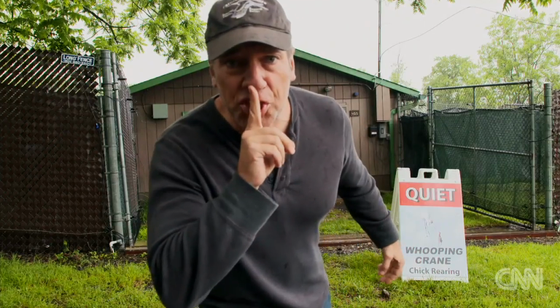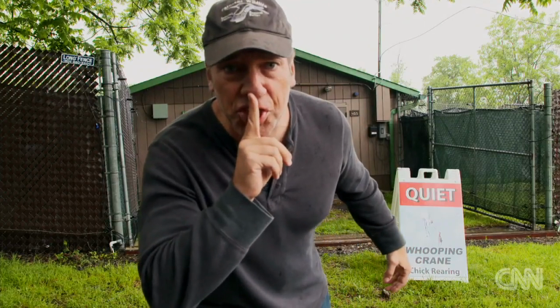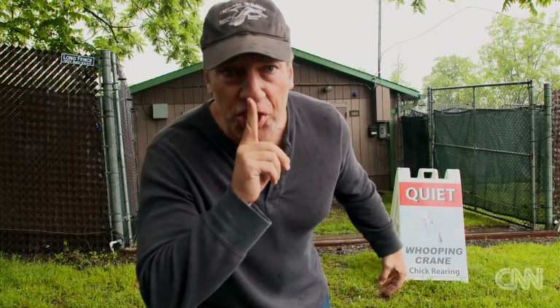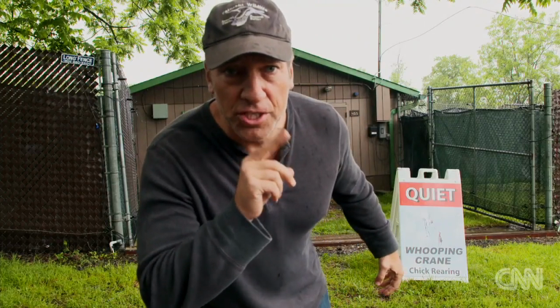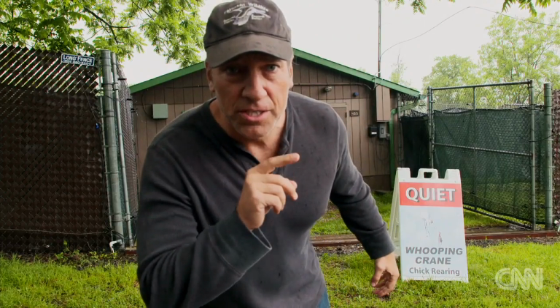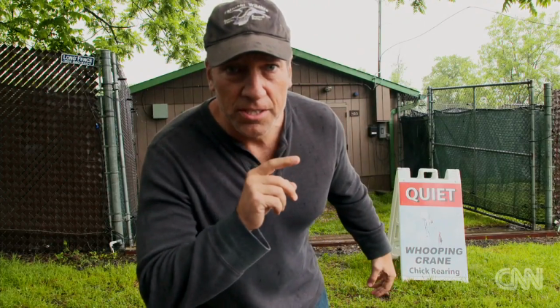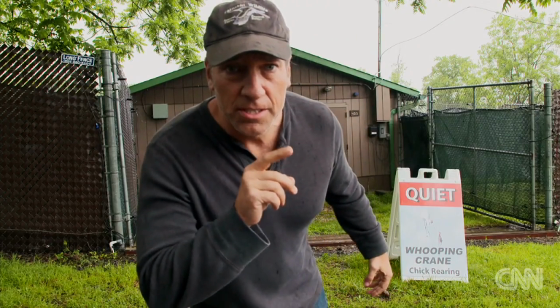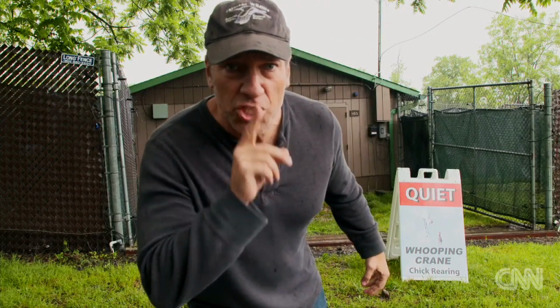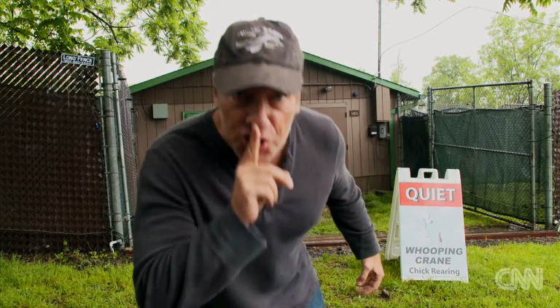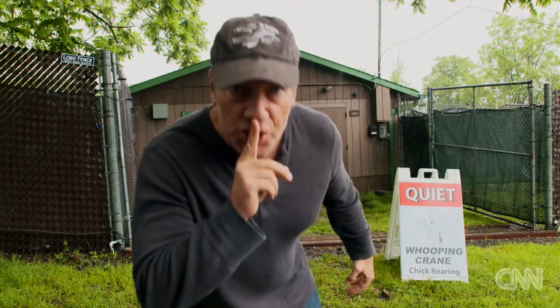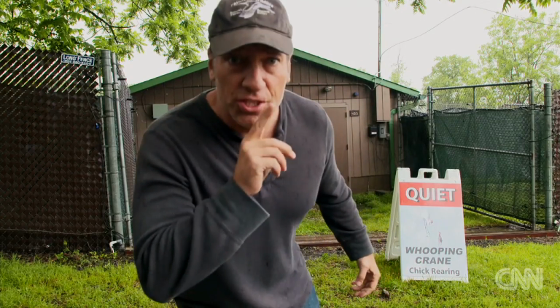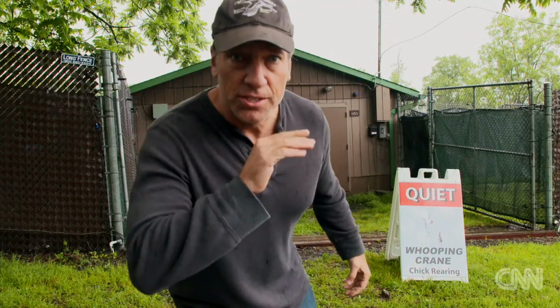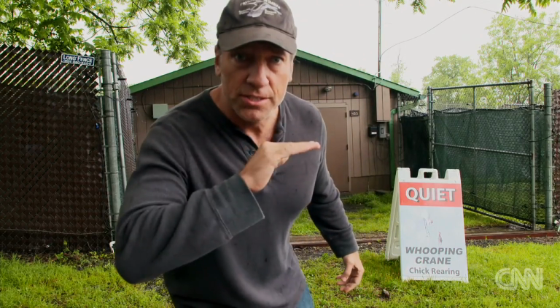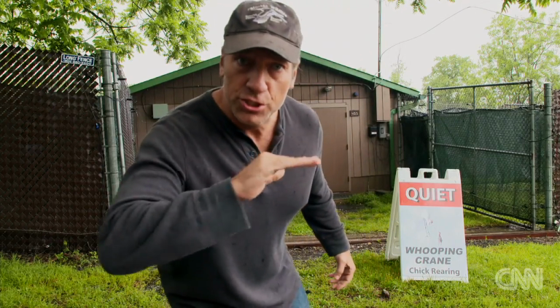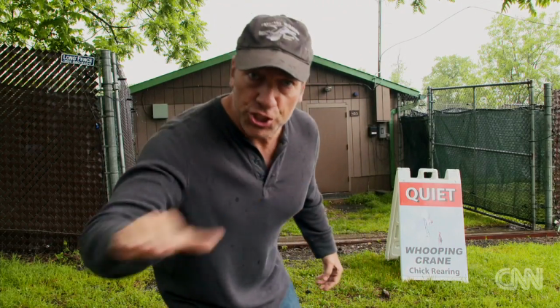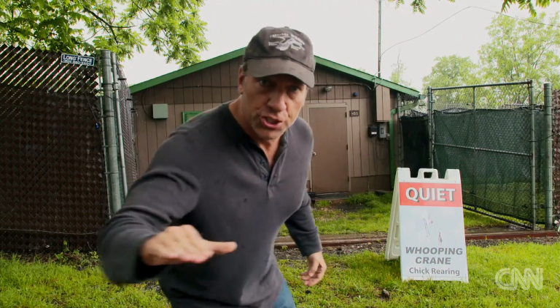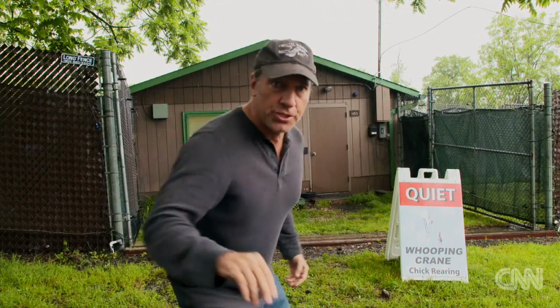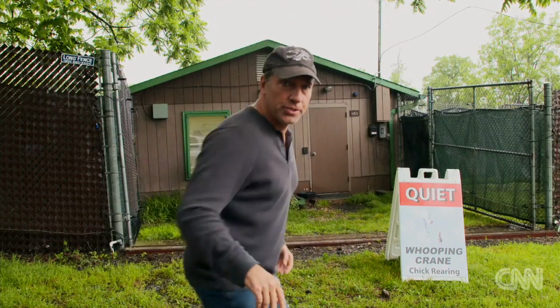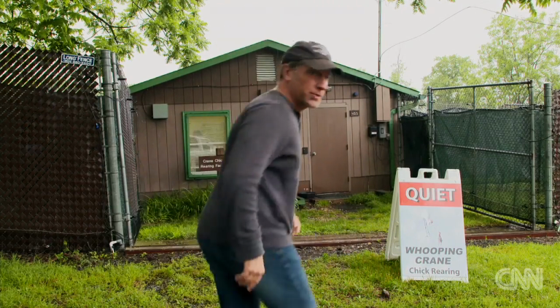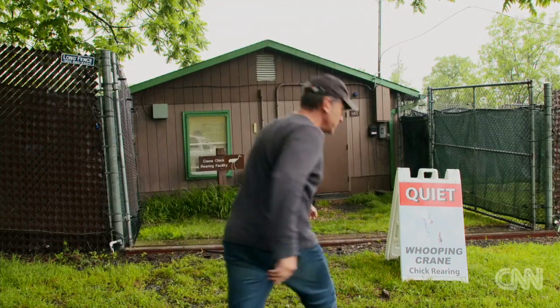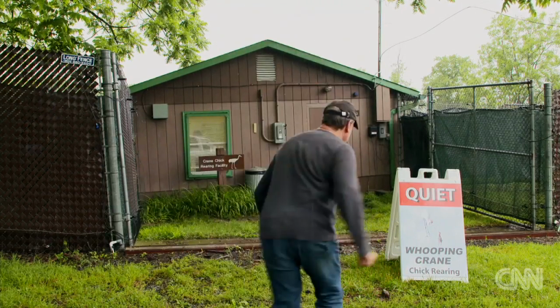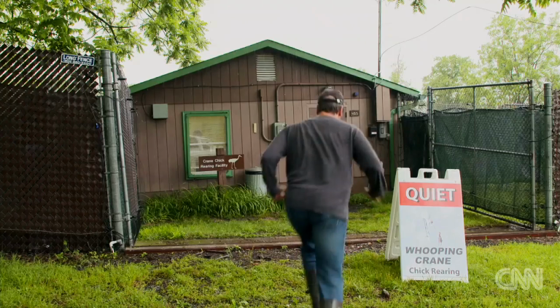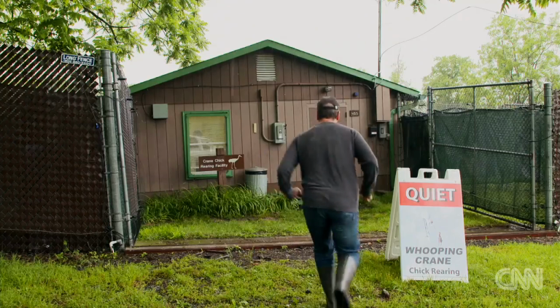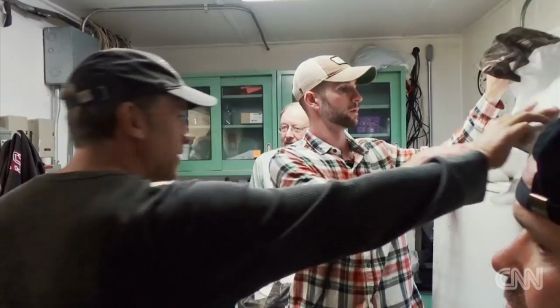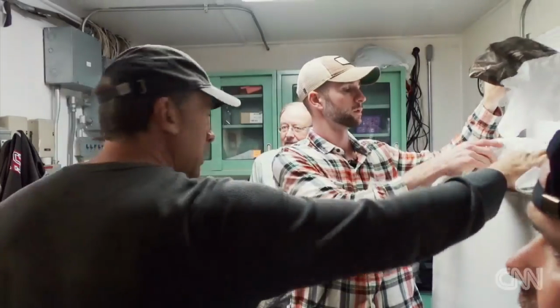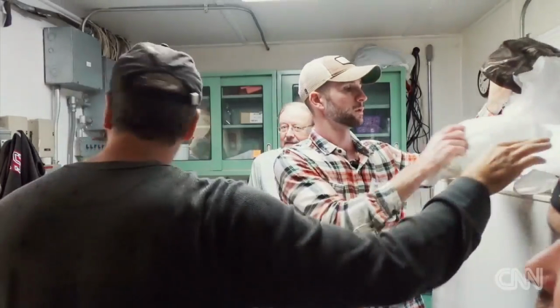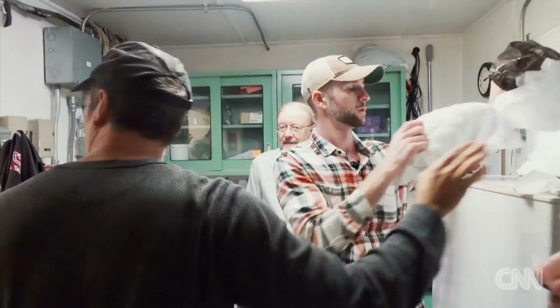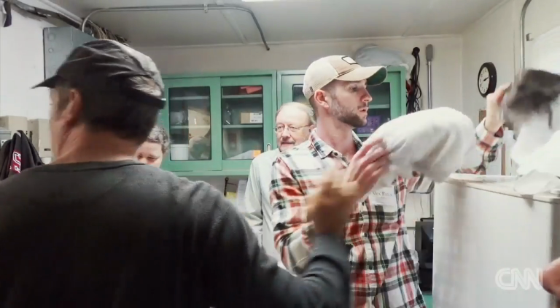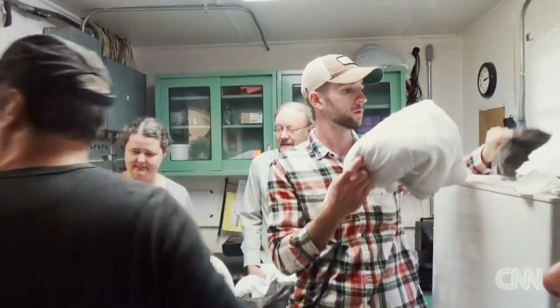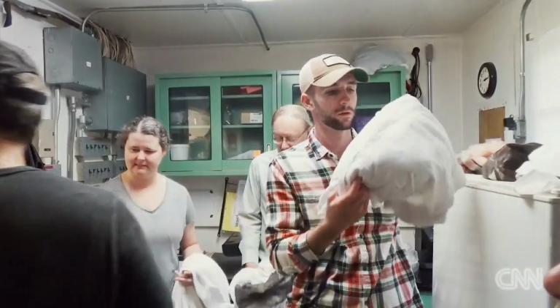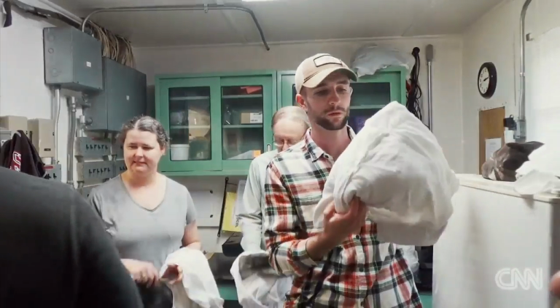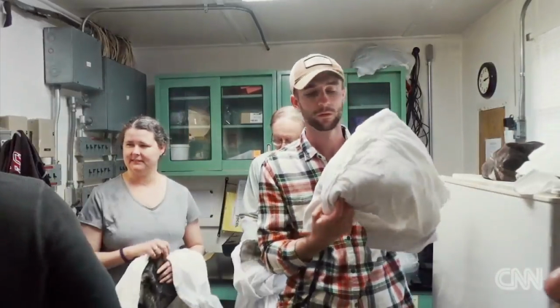Shhh. Now we're going to check in on some new whooping crane chicks.